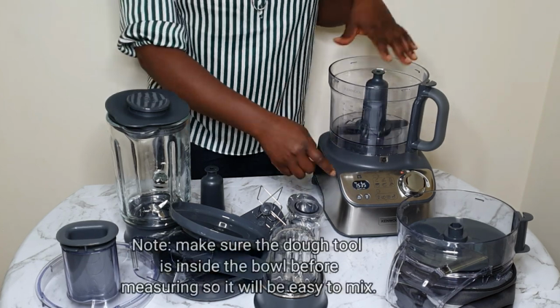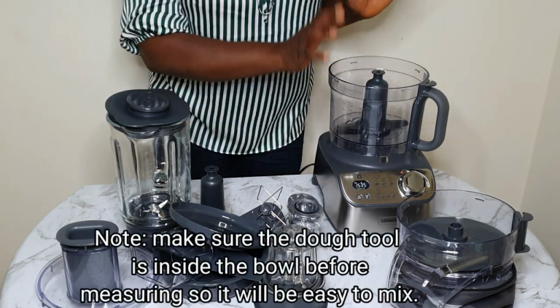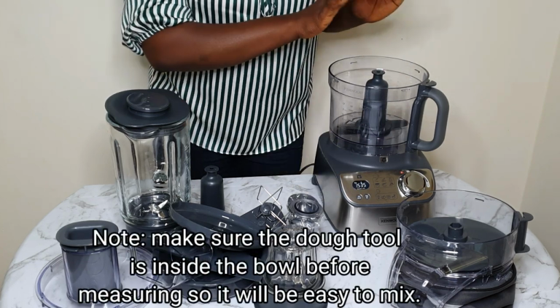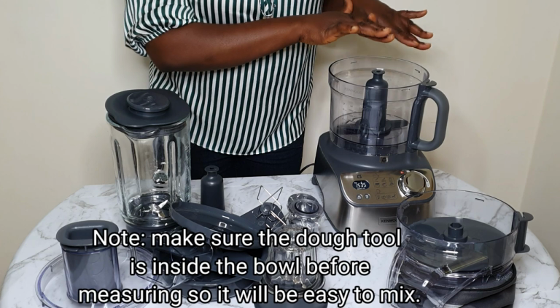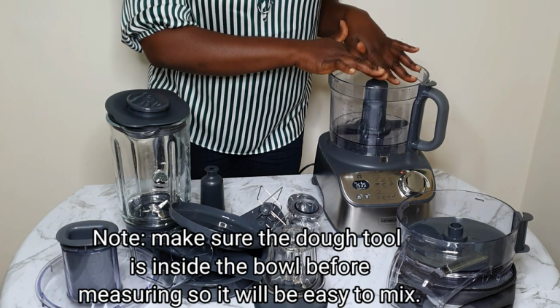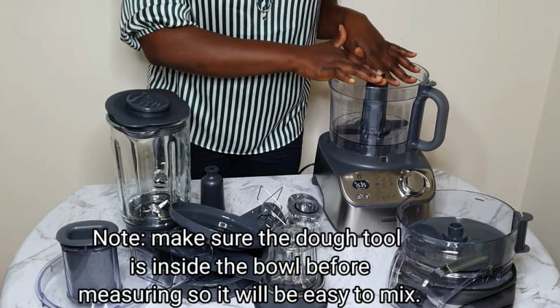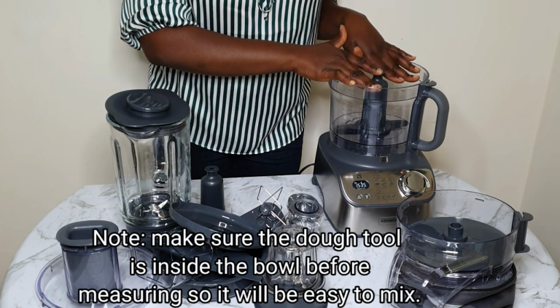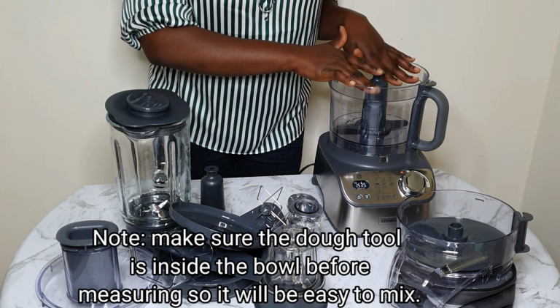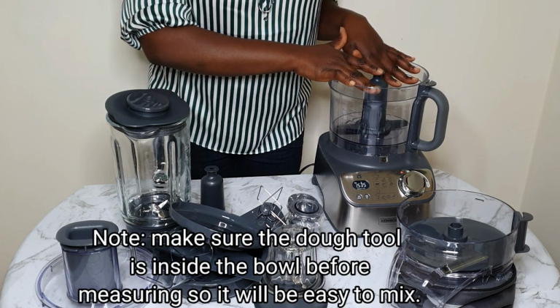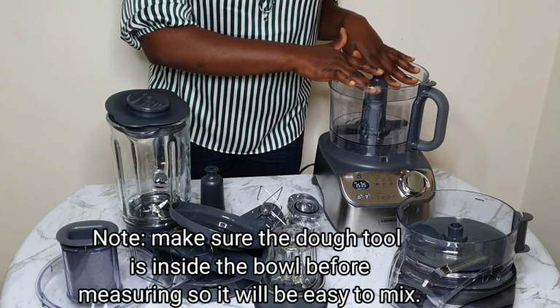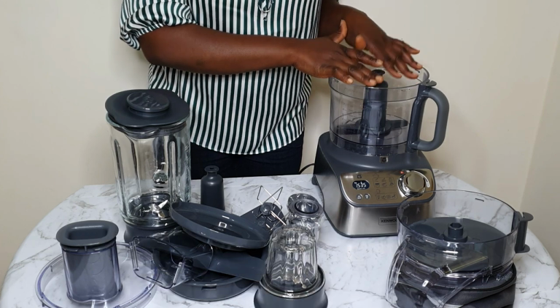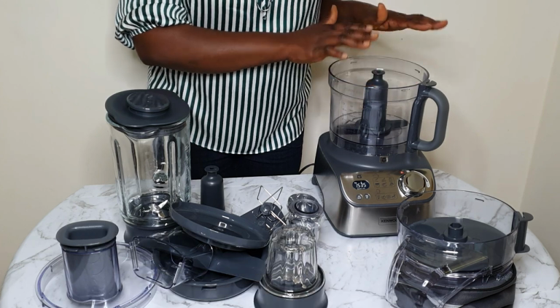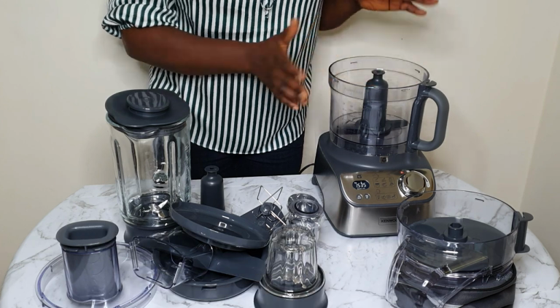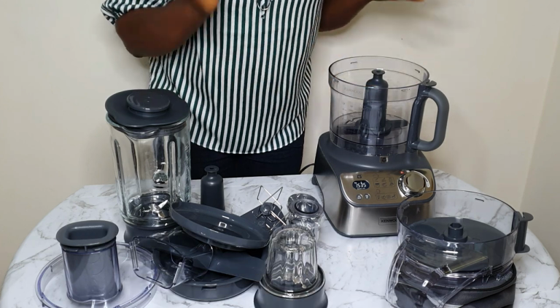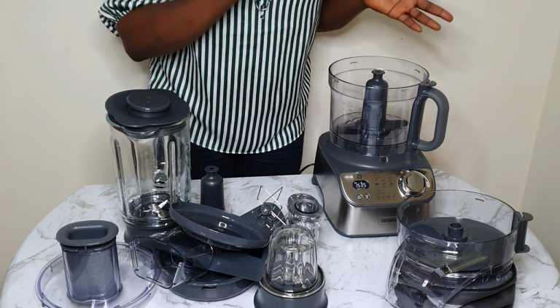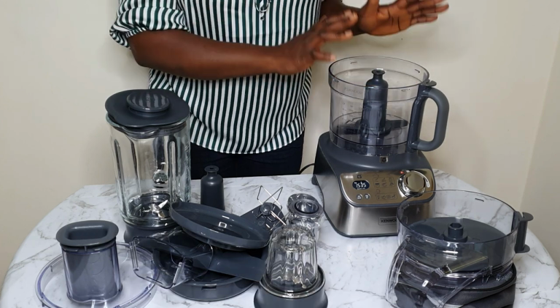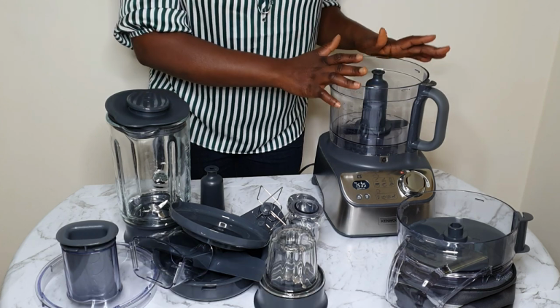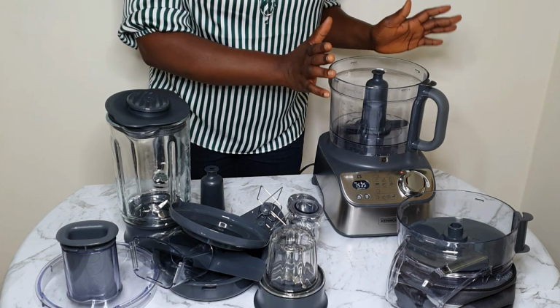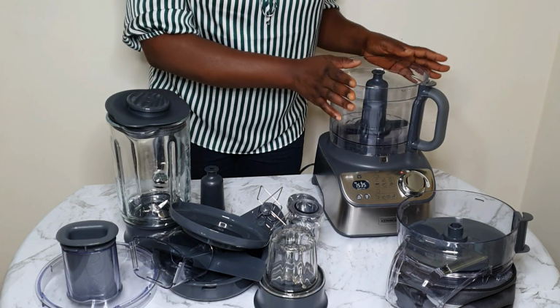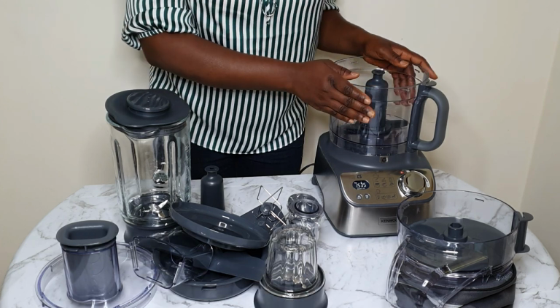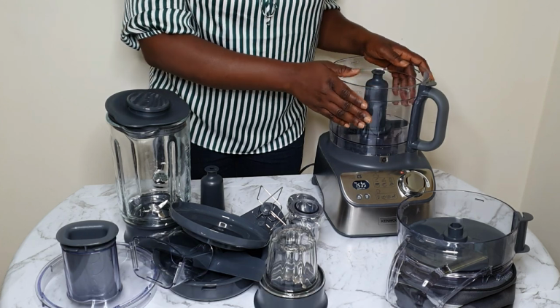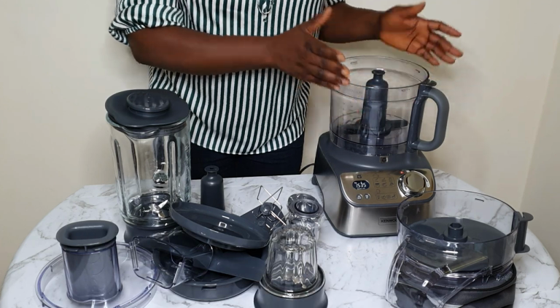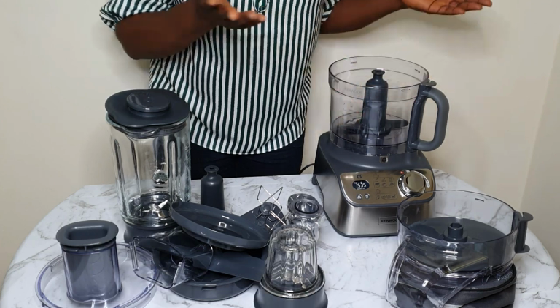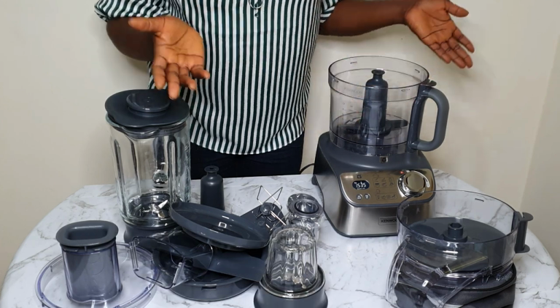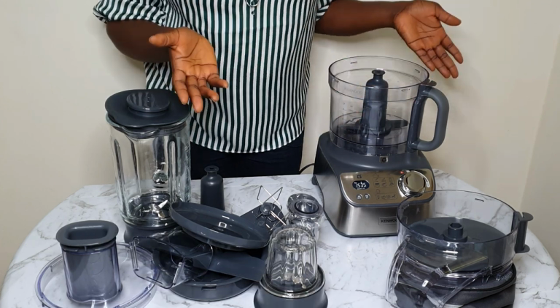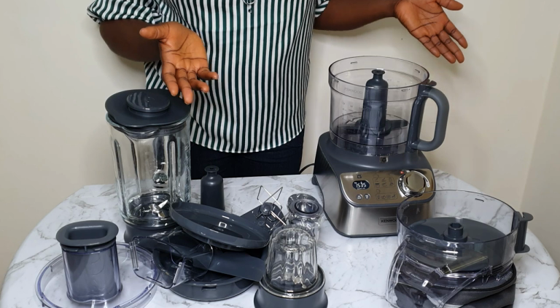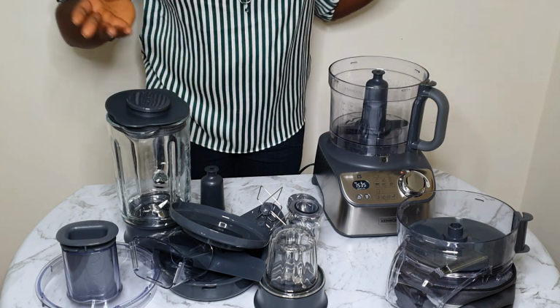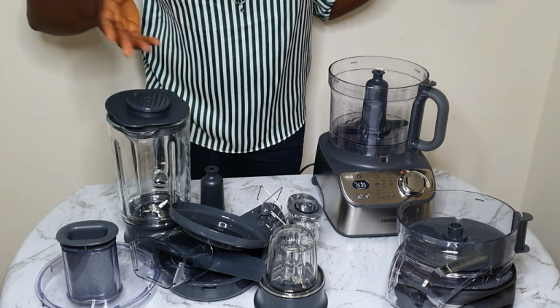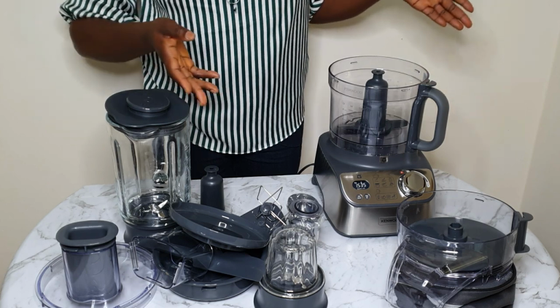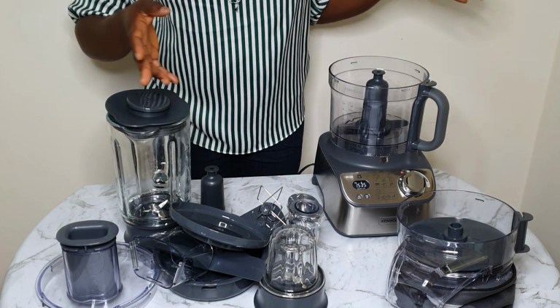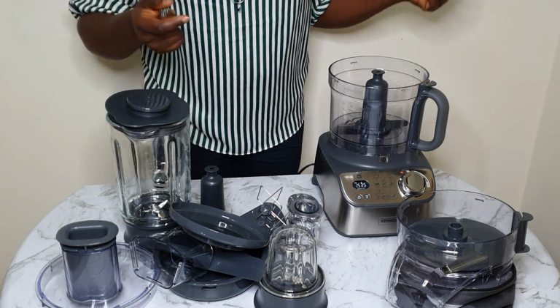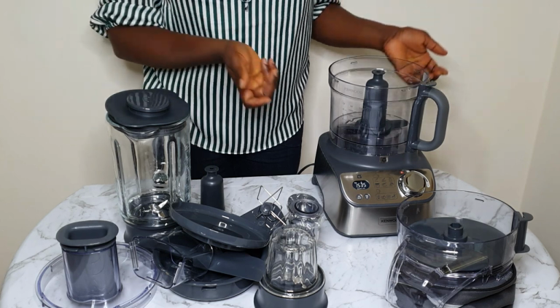So I'm just trying to show you guys how to weigh — I'm even weighing the dough tool inside the food processor bowl.